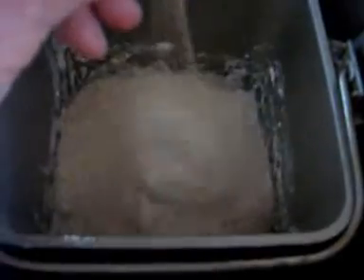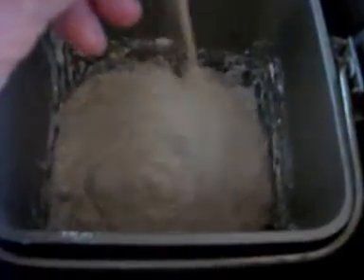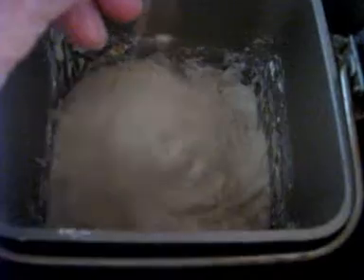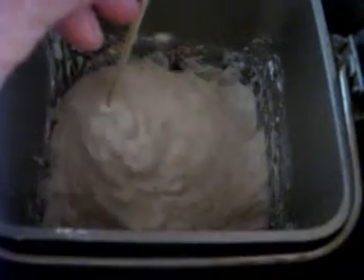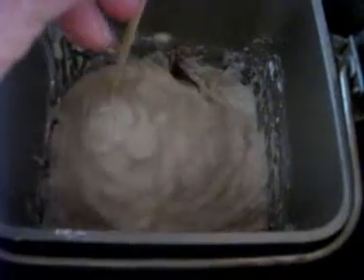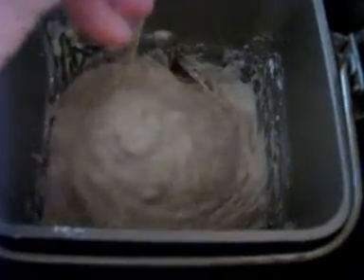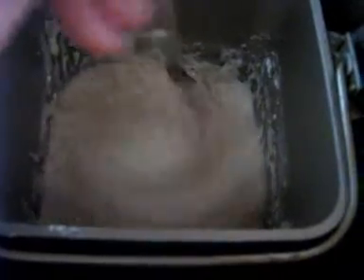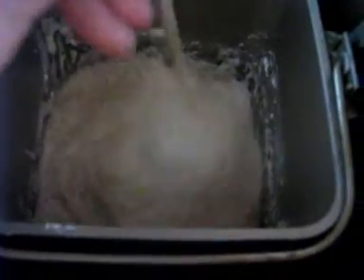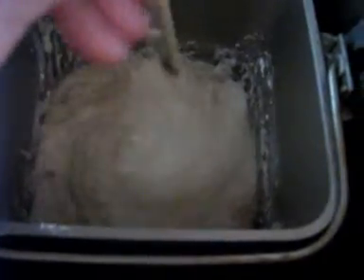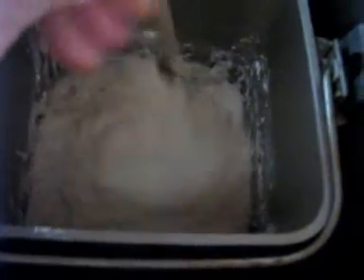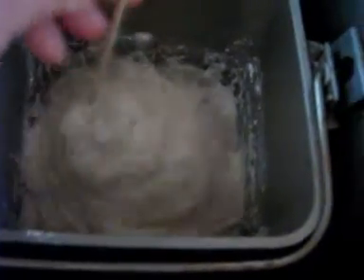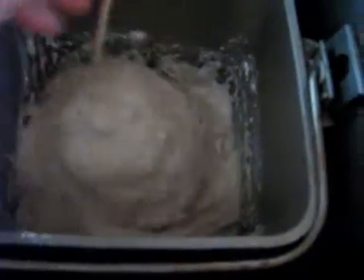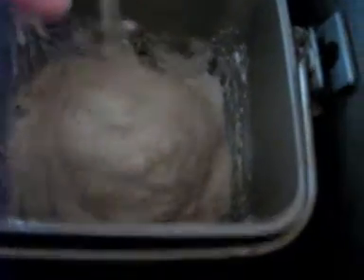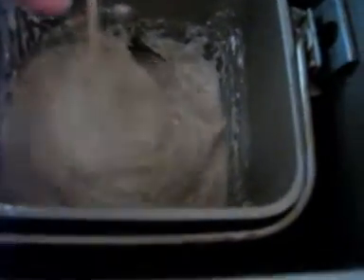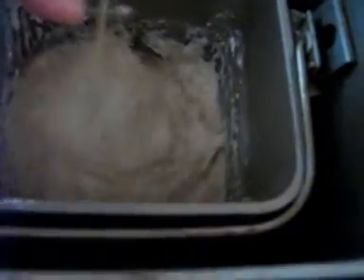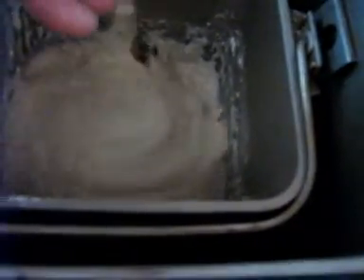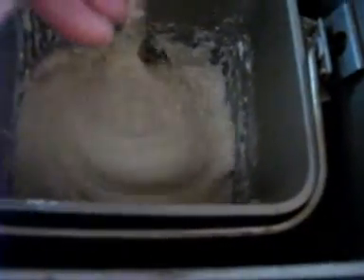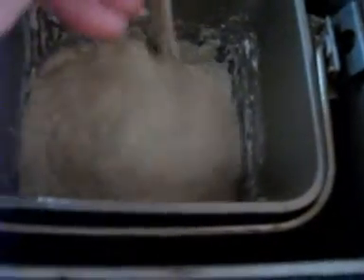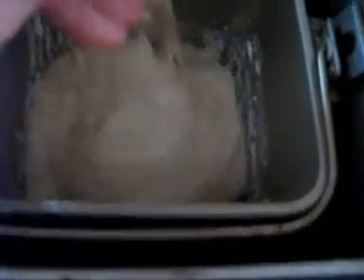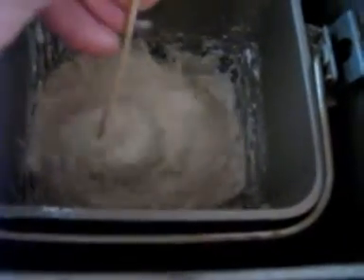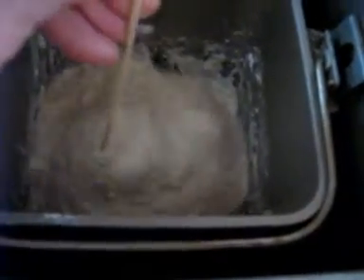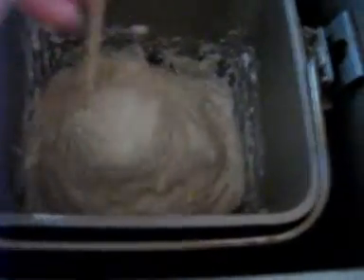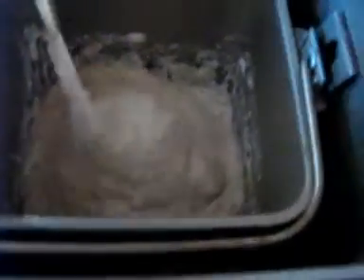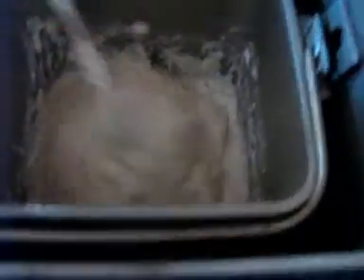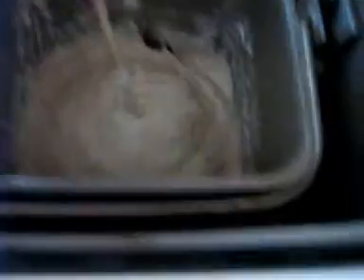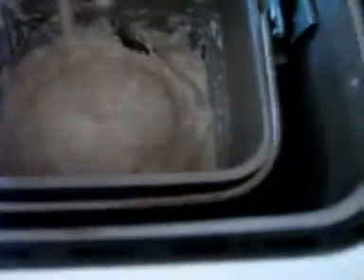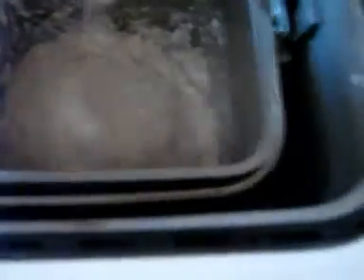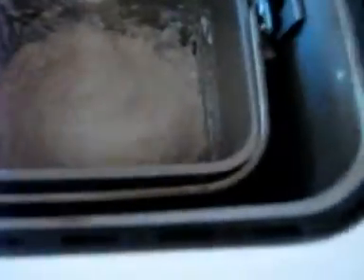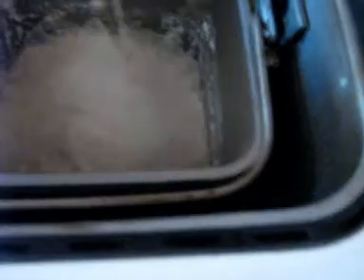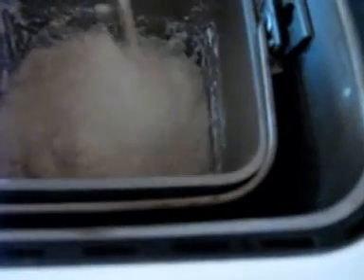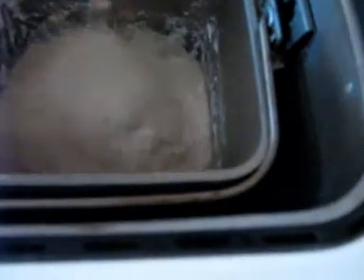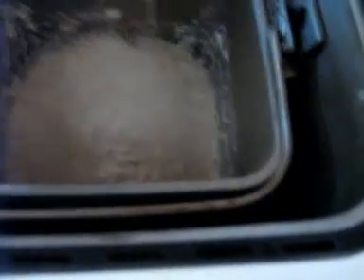If you don't do that, or you don't check in the beginning of the cycle and see that everything's gotten mixed in, you might wind up with a loaf that looks like this one.